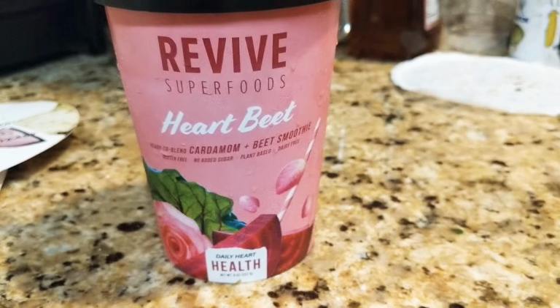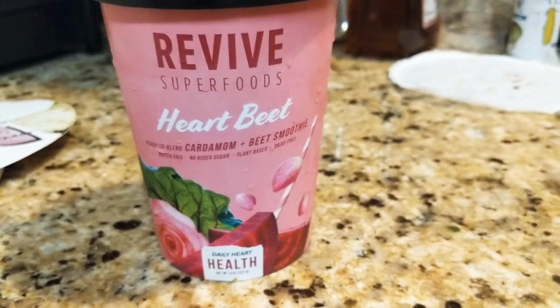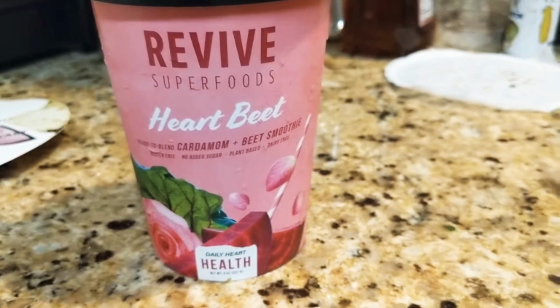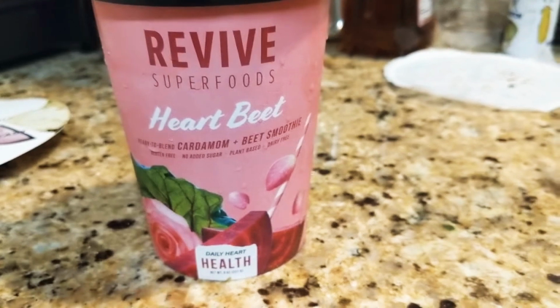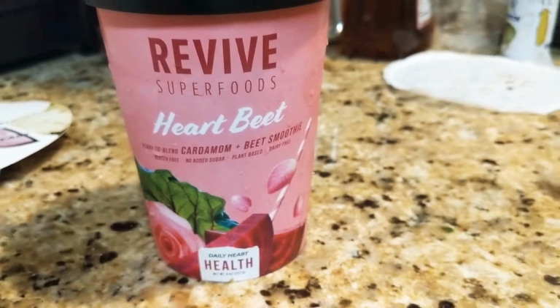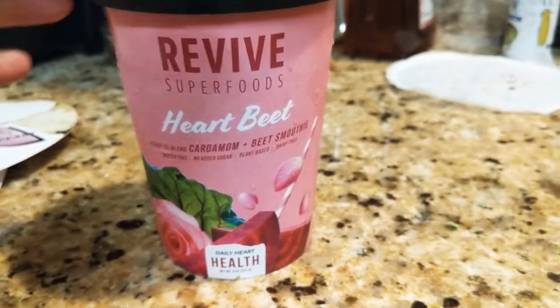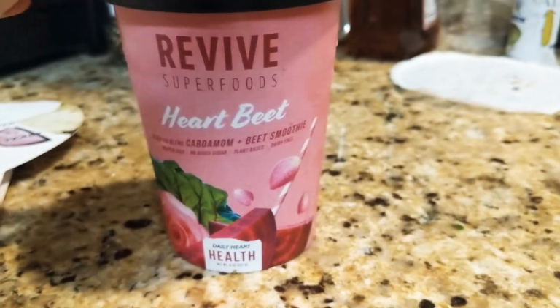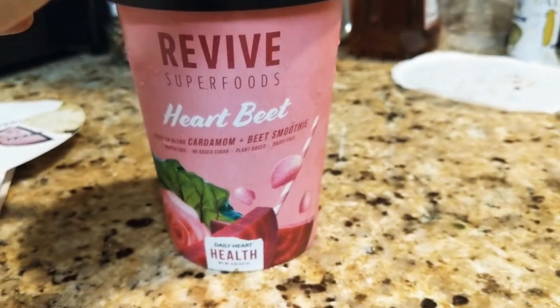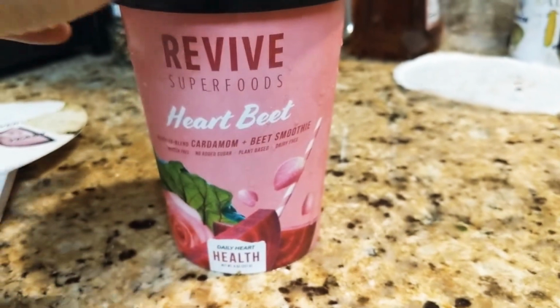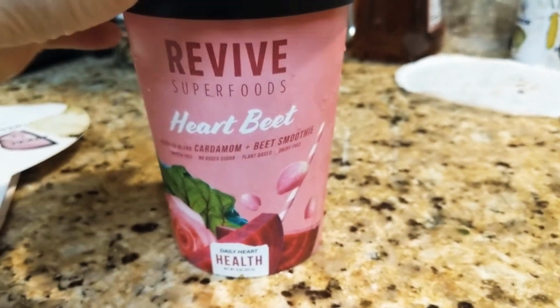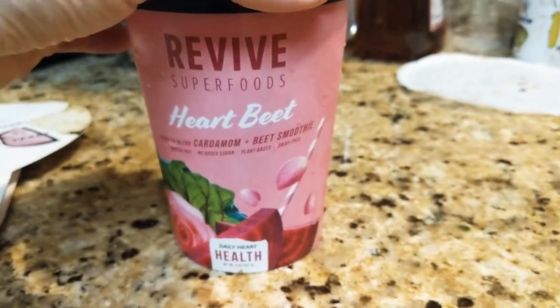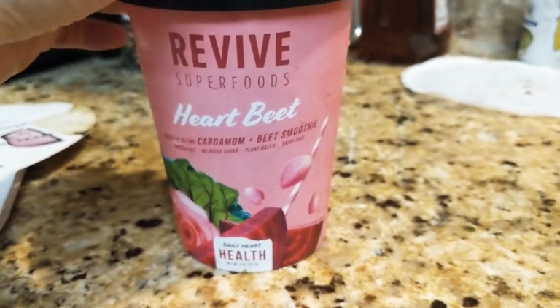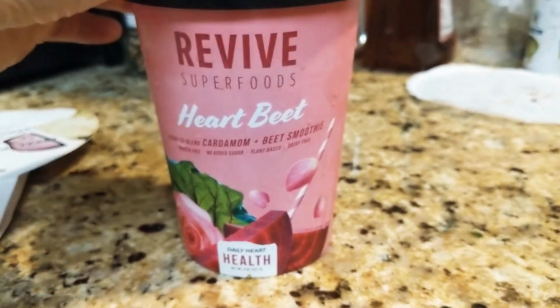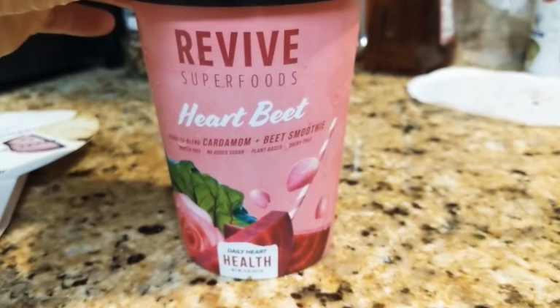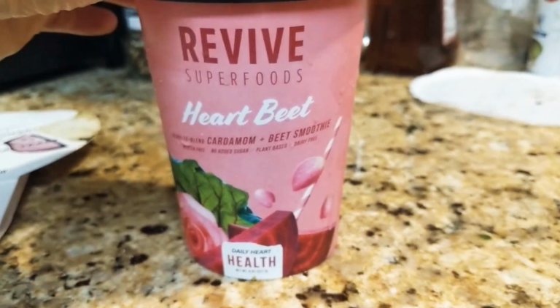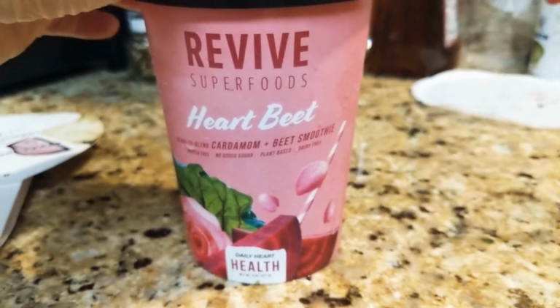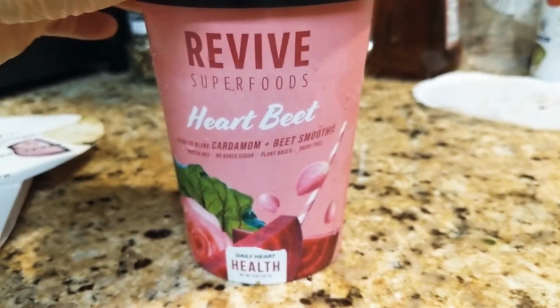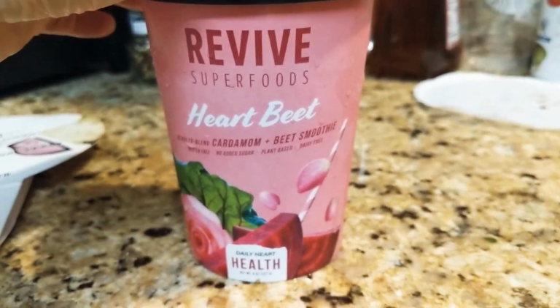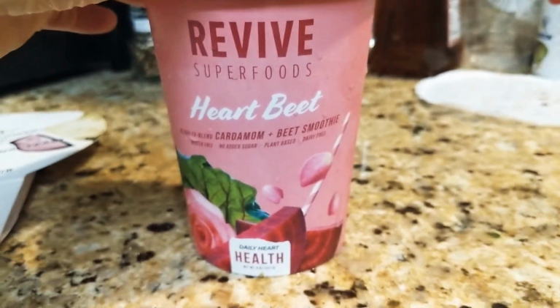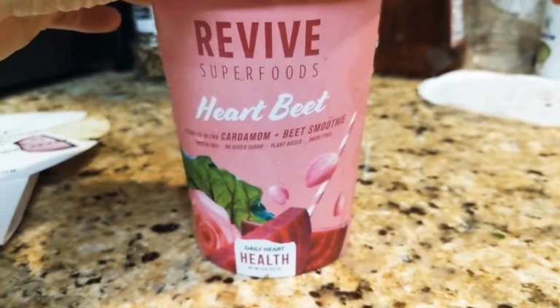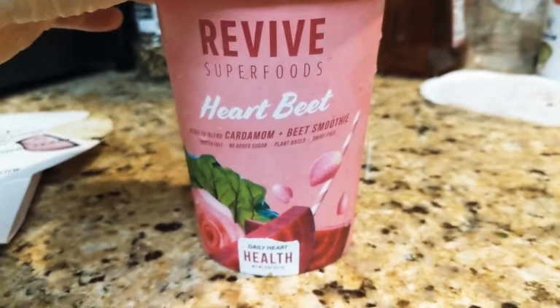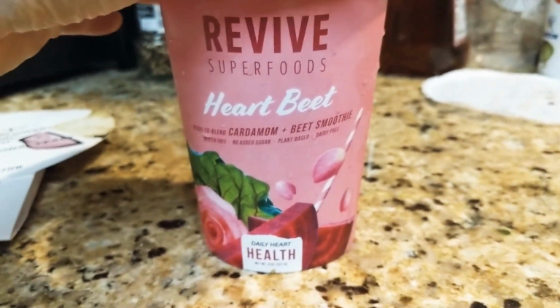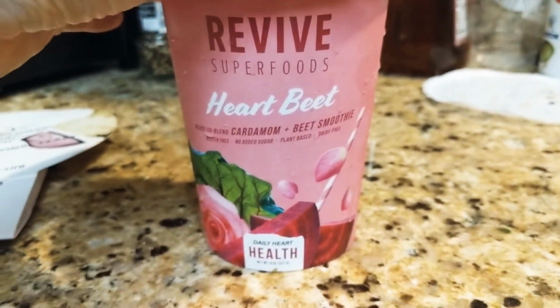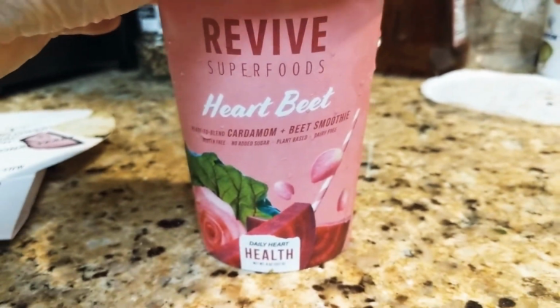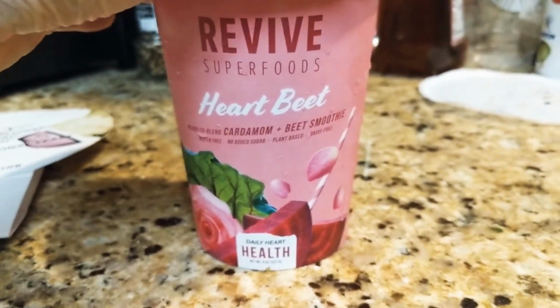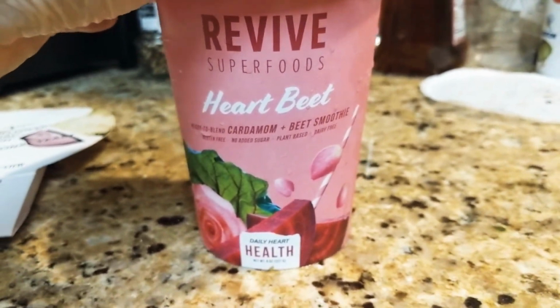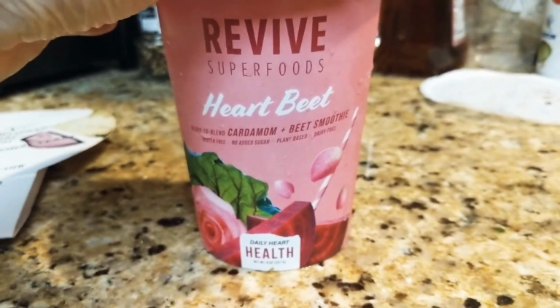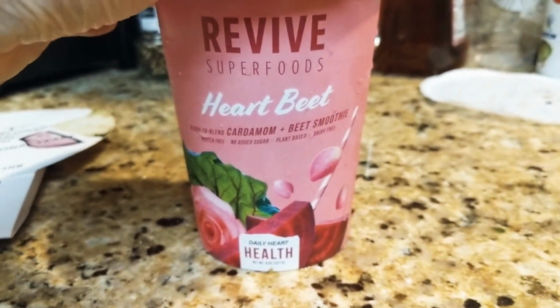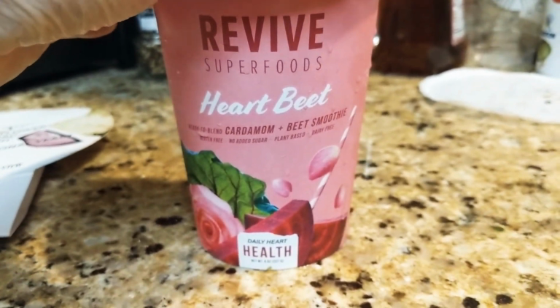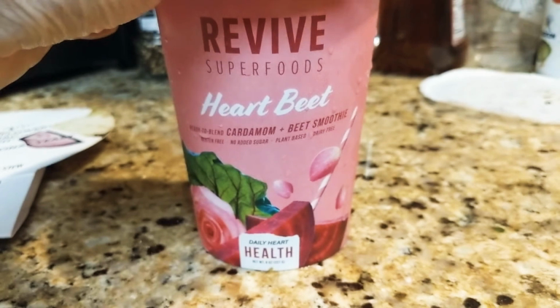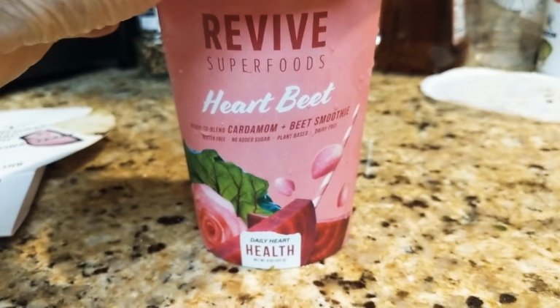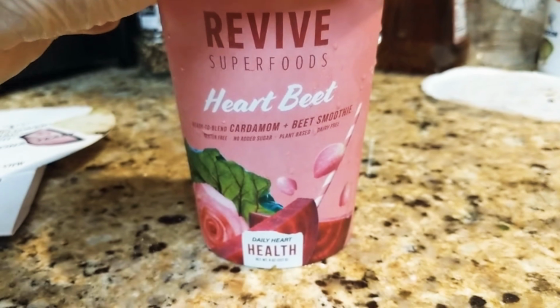Welcome to my channel. Today we are going to try the Revive Superfoods Heartbeat.